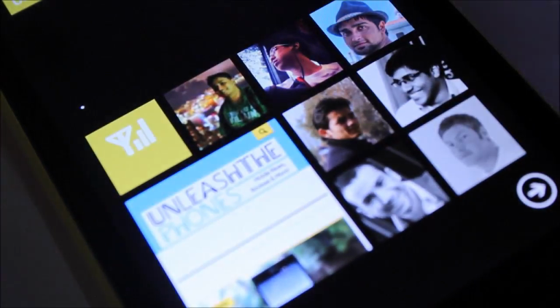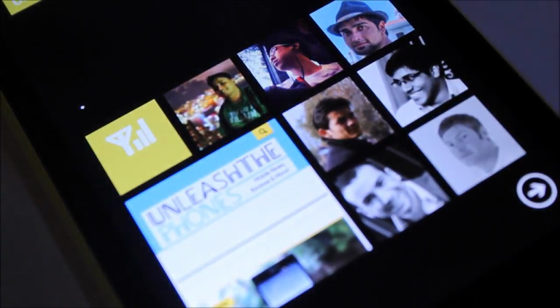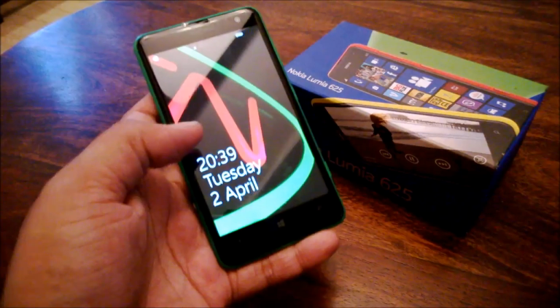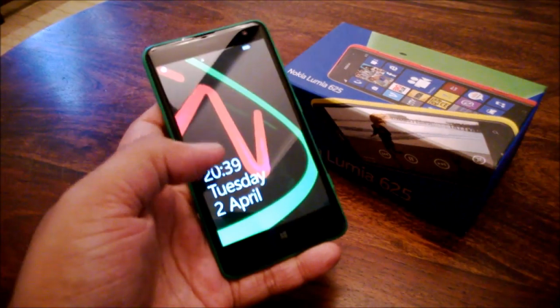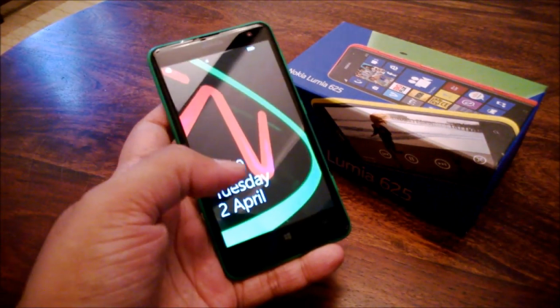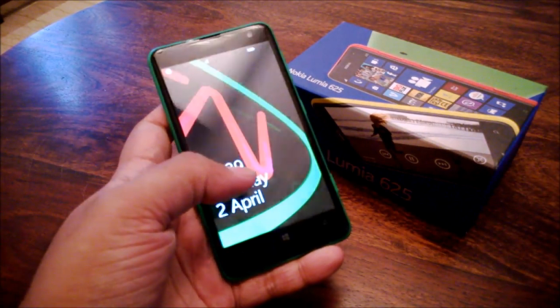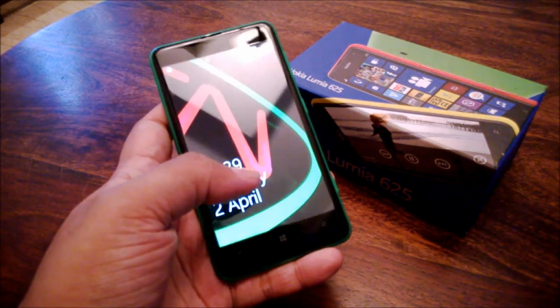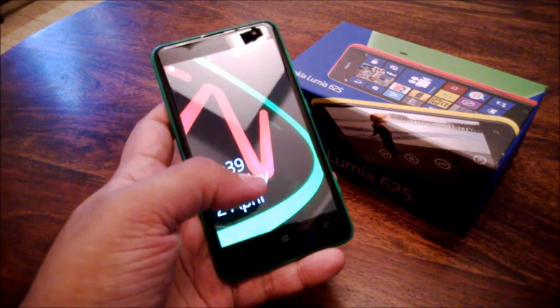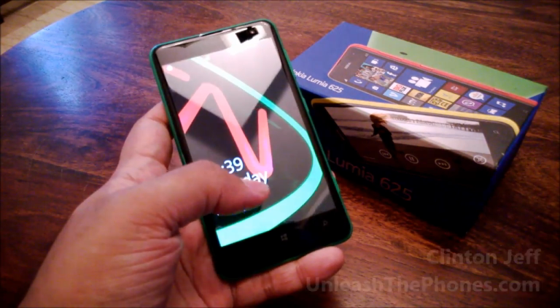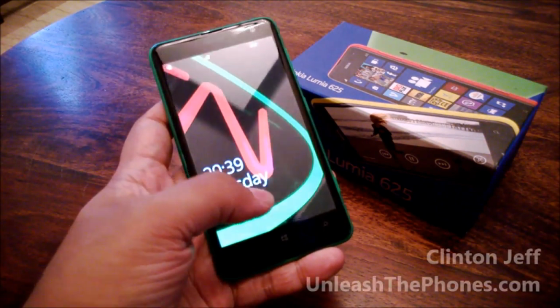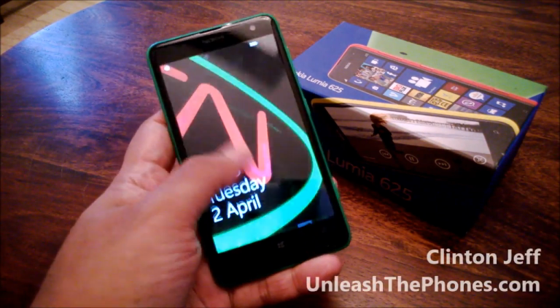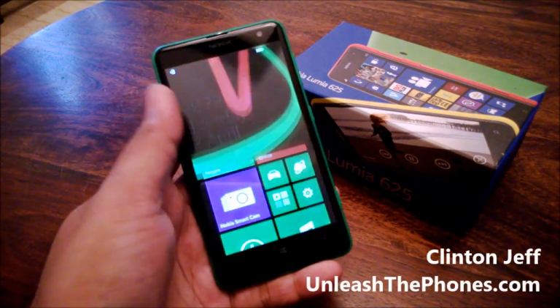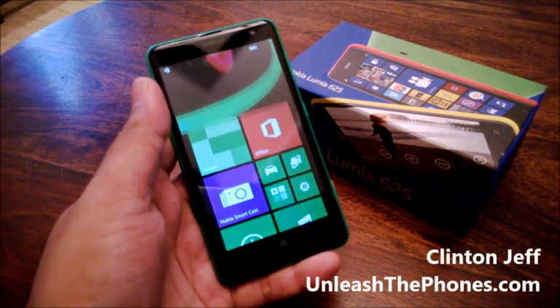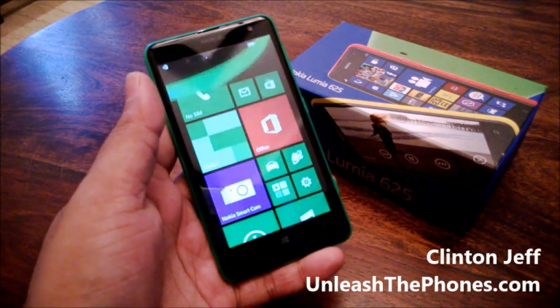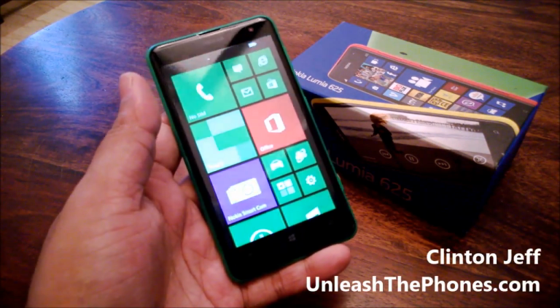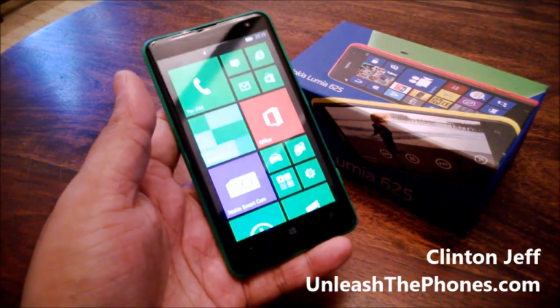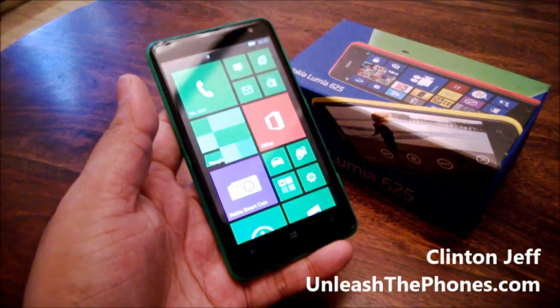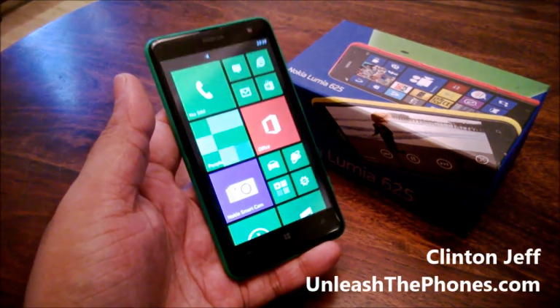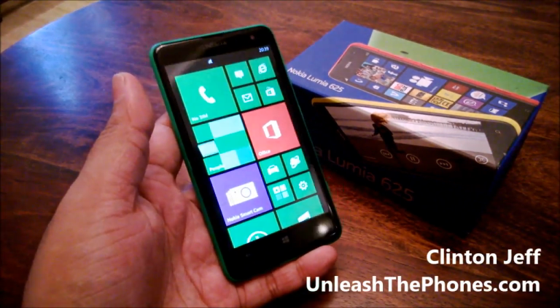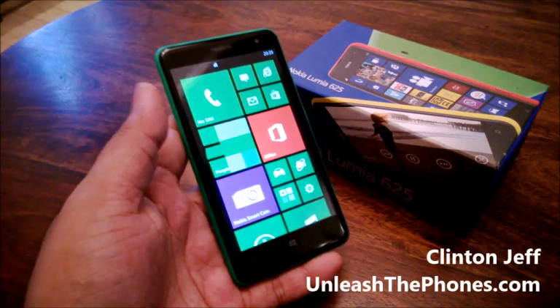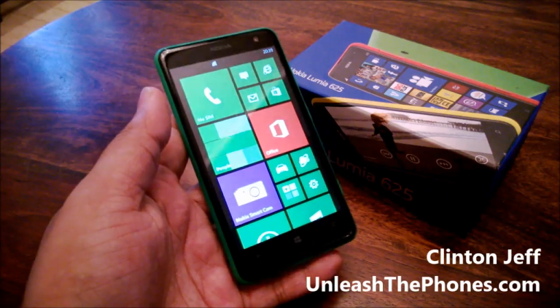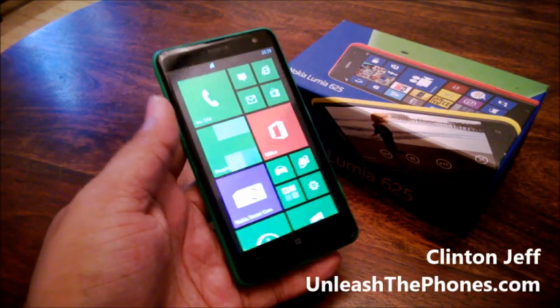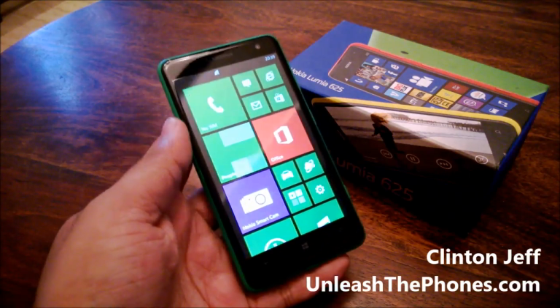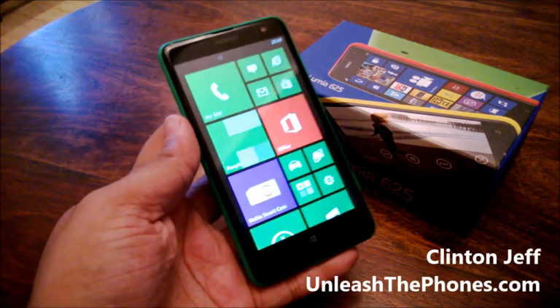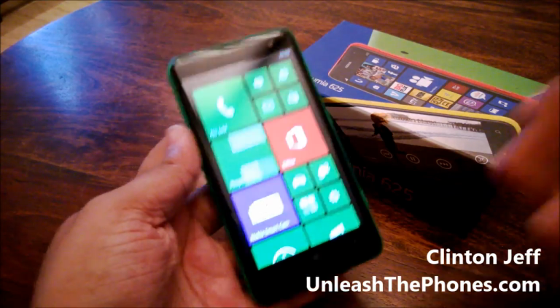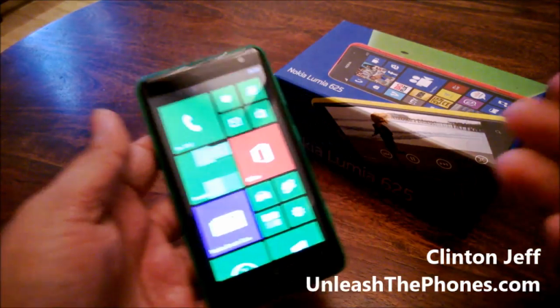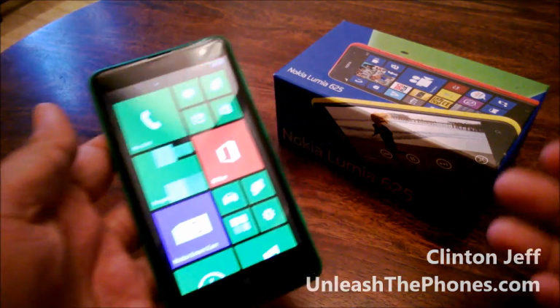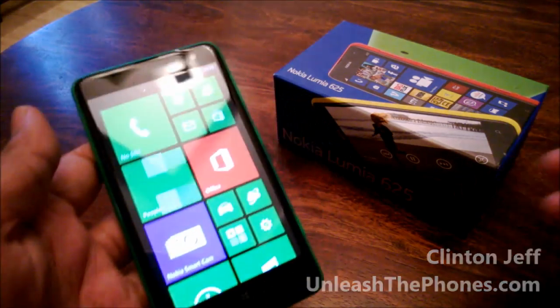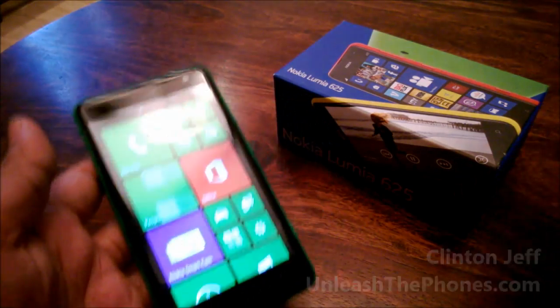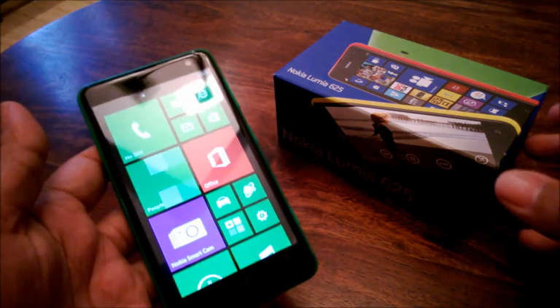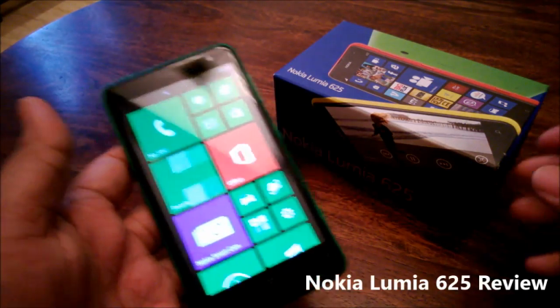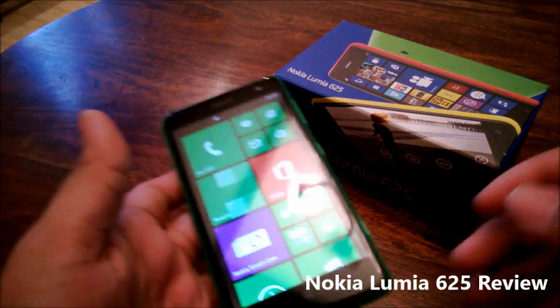Hey guys, this is Klipman Jeff from Manish2Phones.com and this is a quick video review of the Nokia Lumia 625.